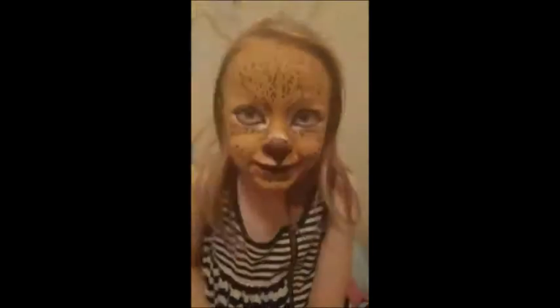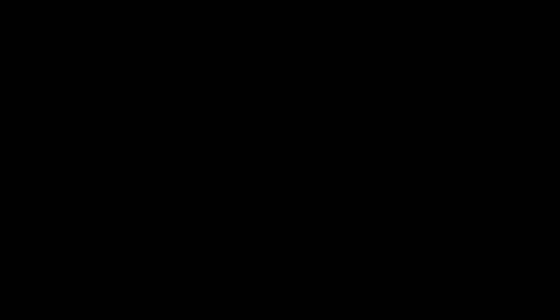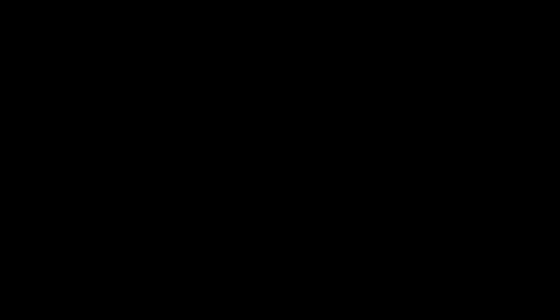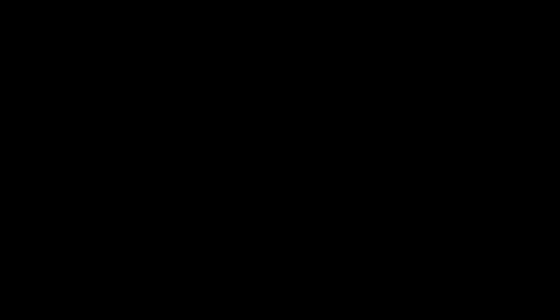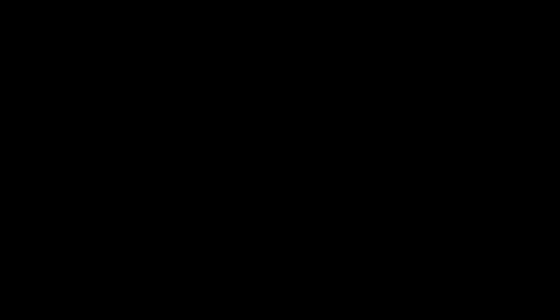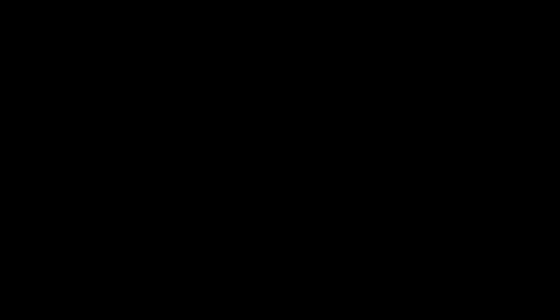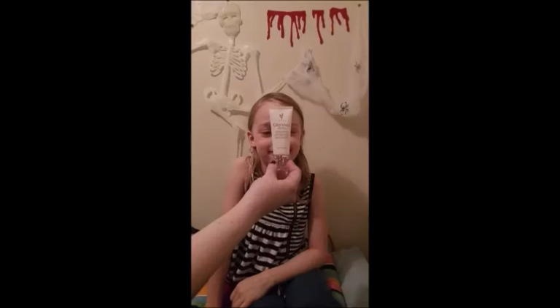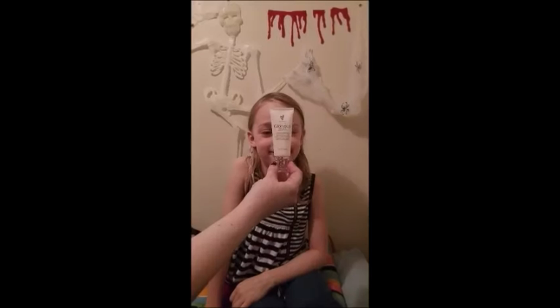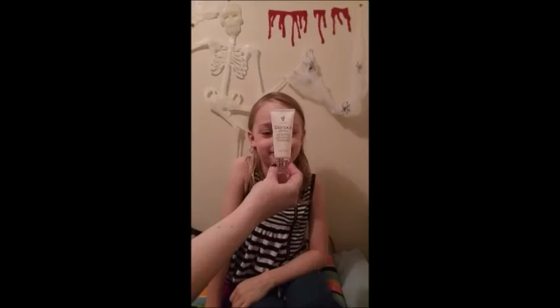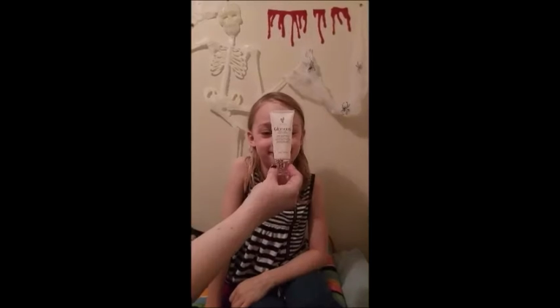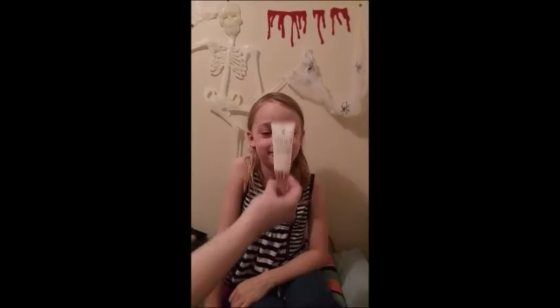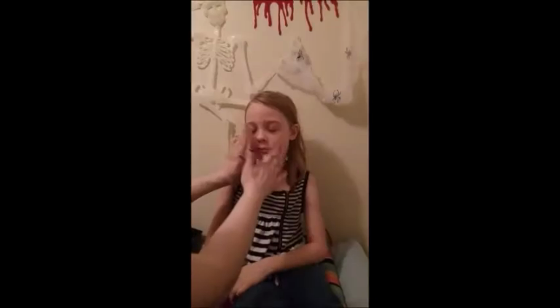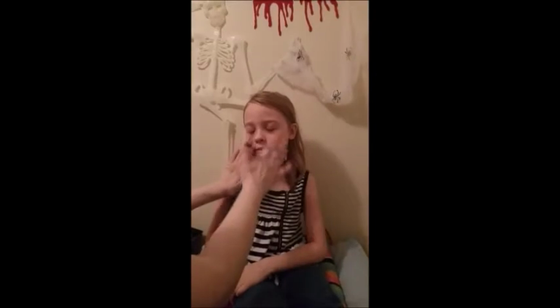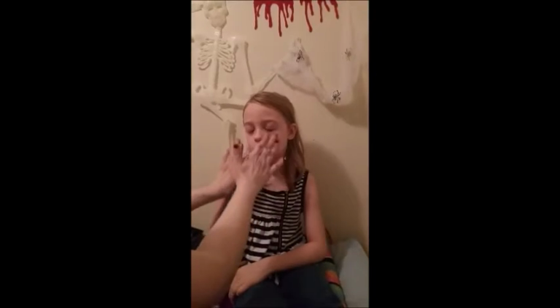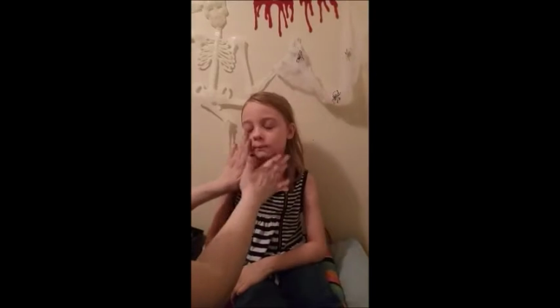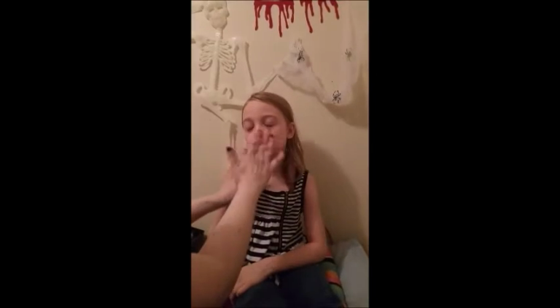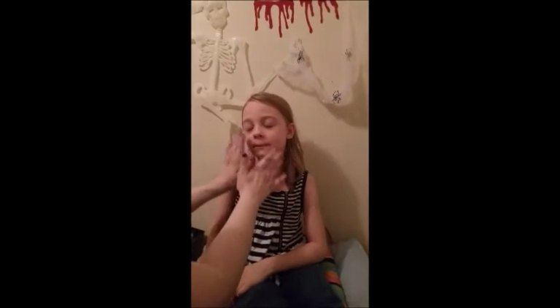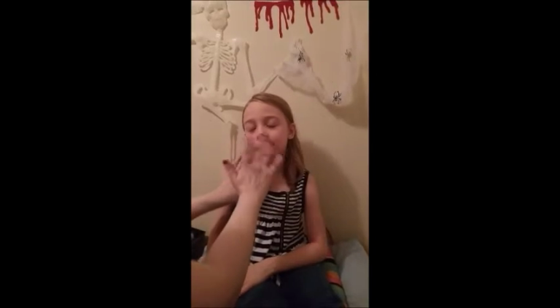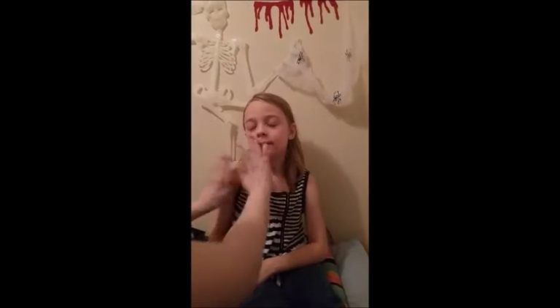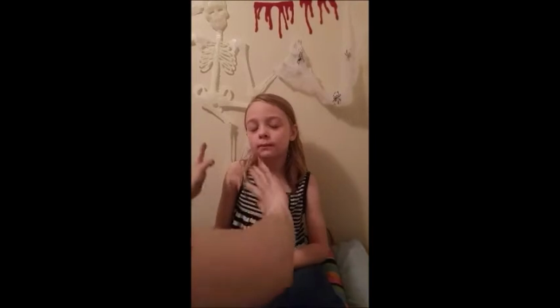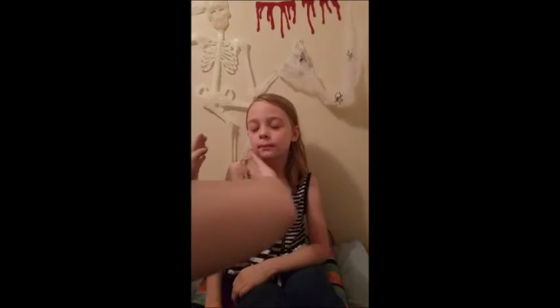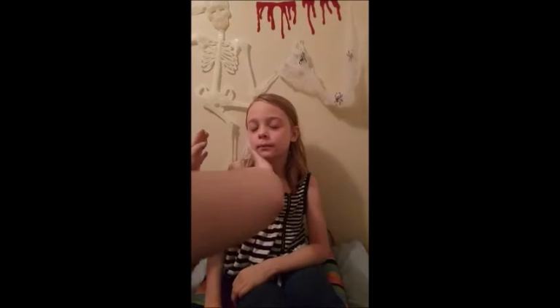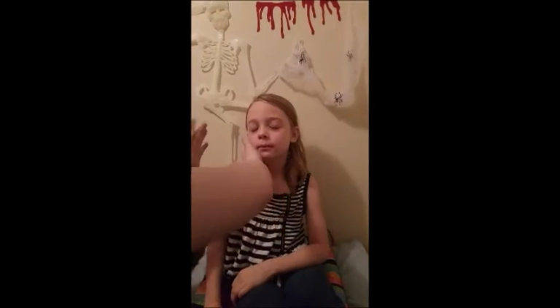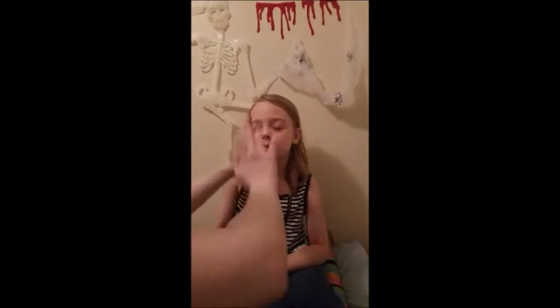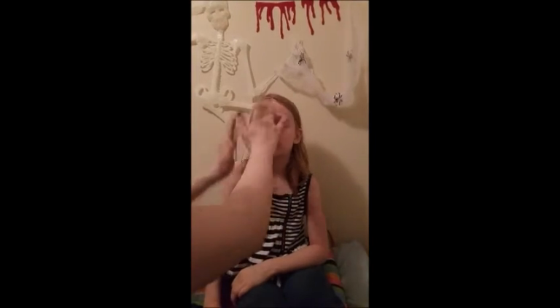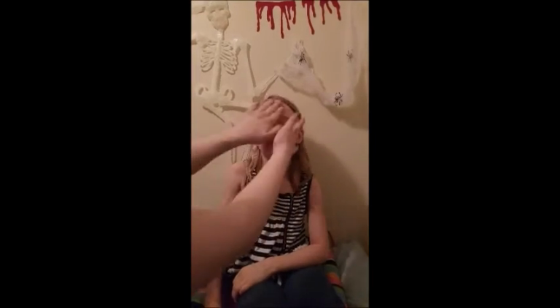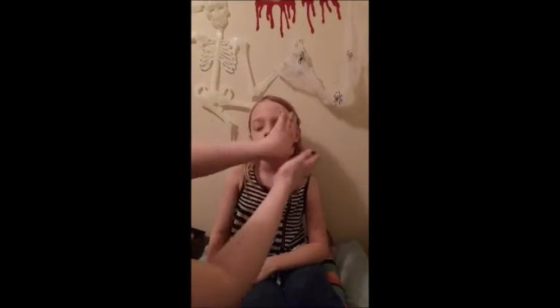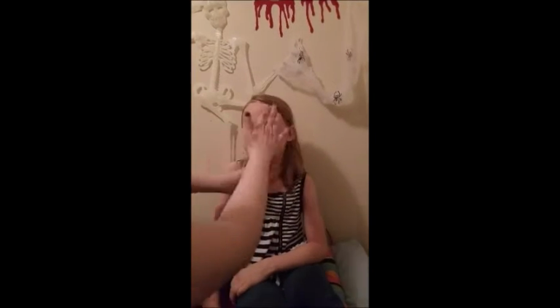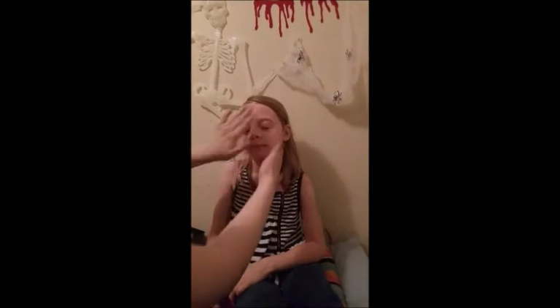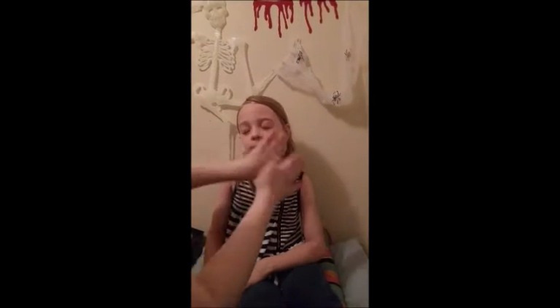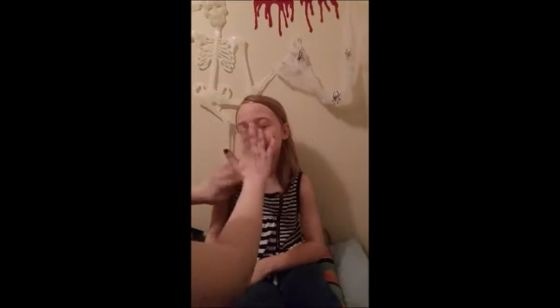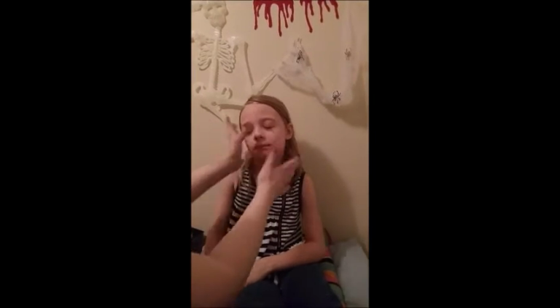Welcome to our 26-31 Days of Halloween video of 2016. In this video I'm going to turn DVD into a leopard.